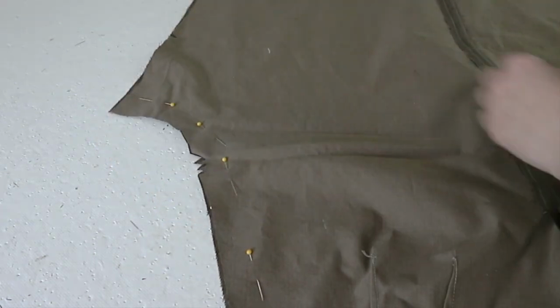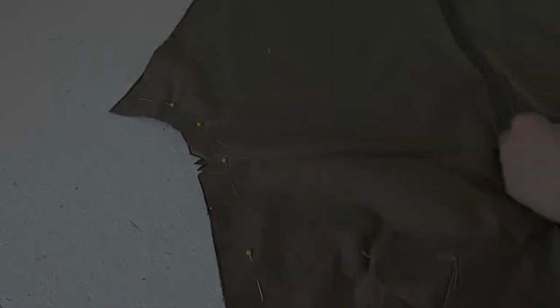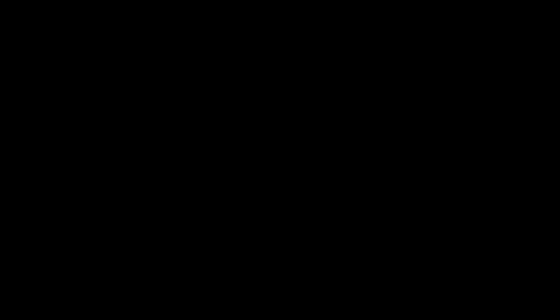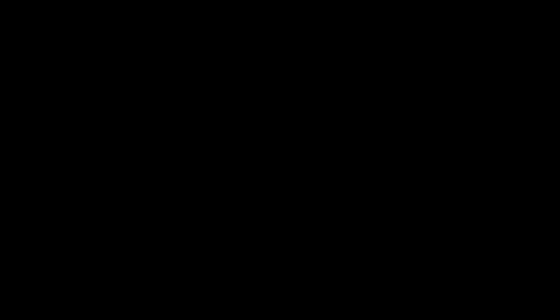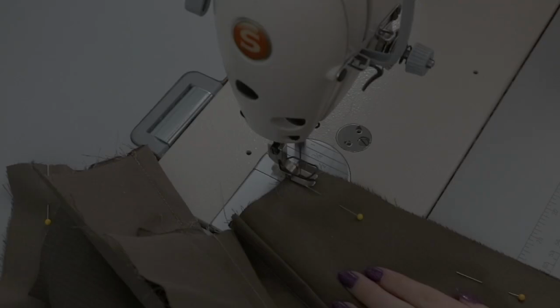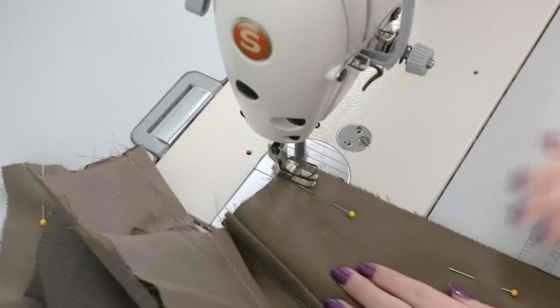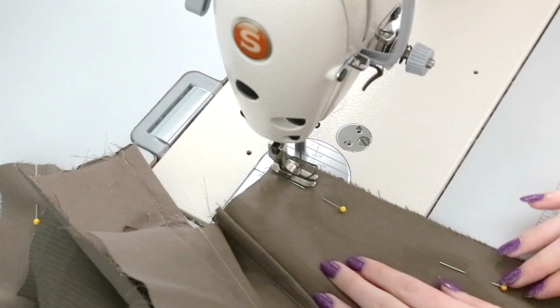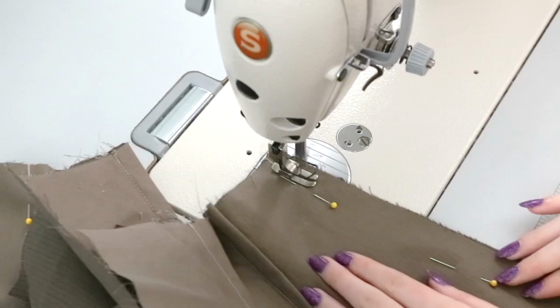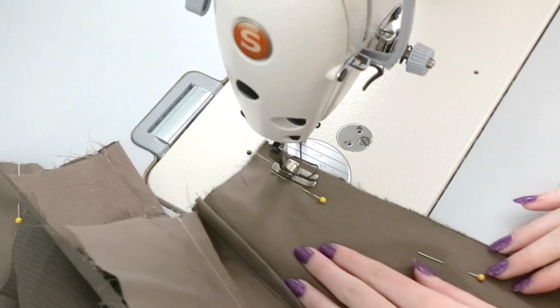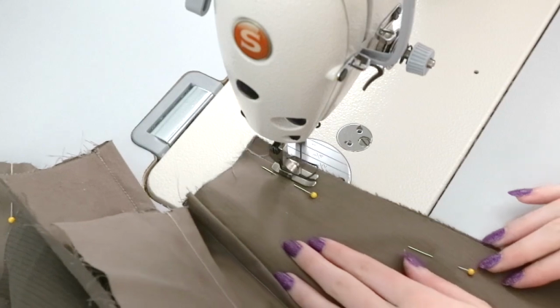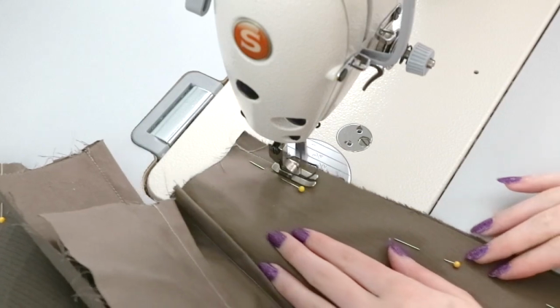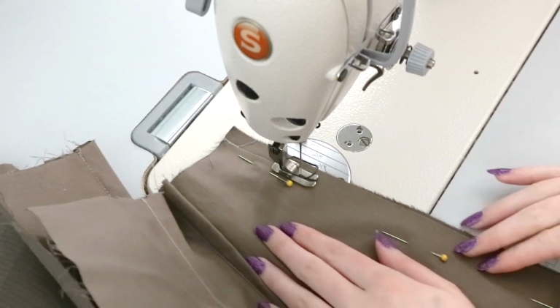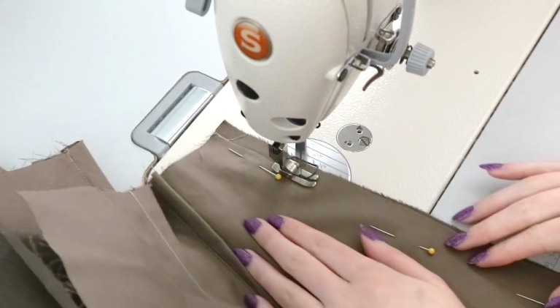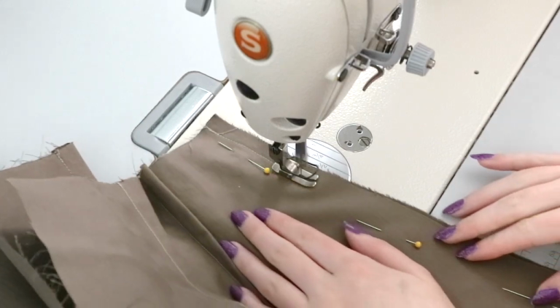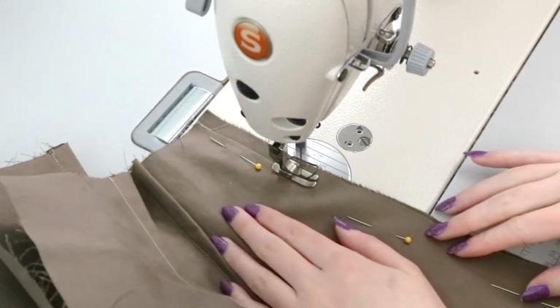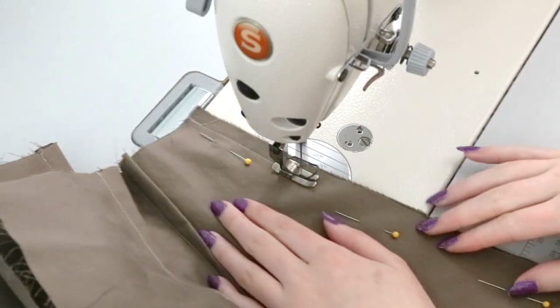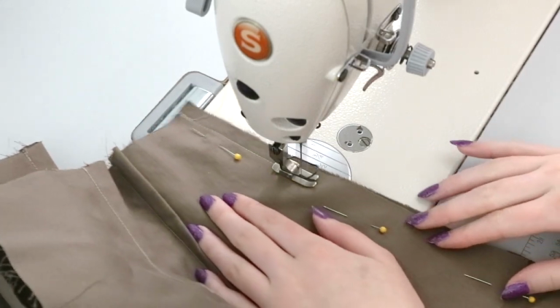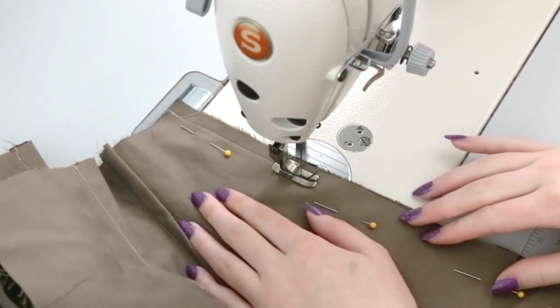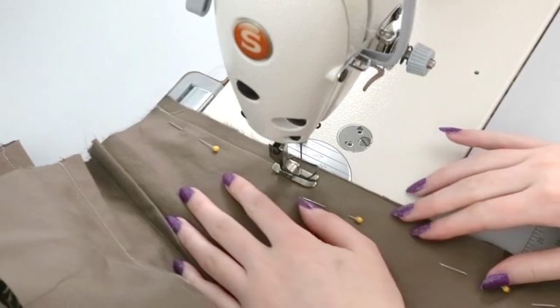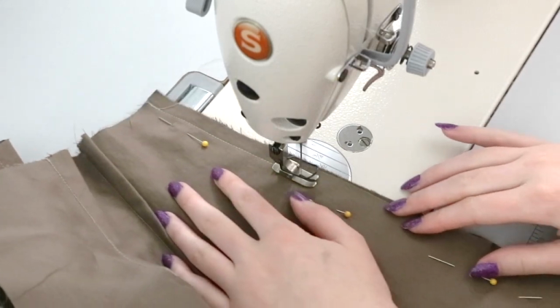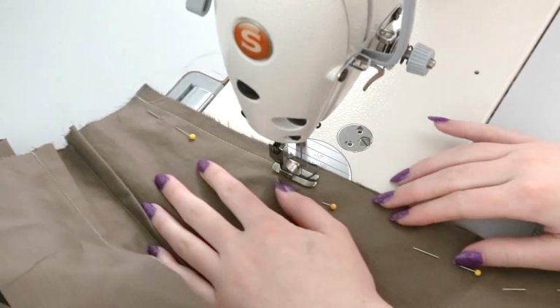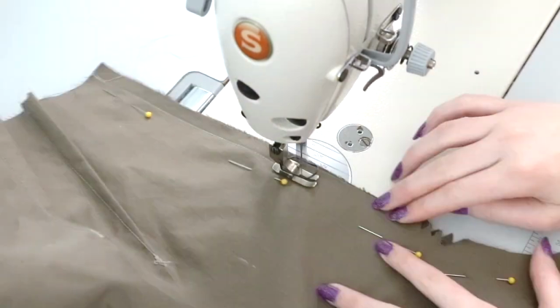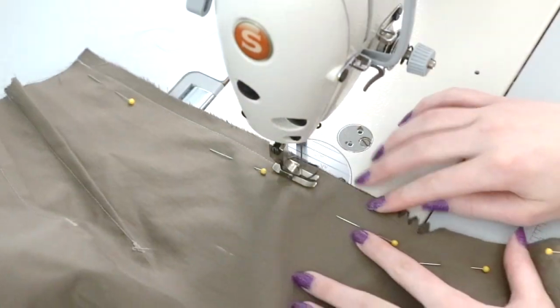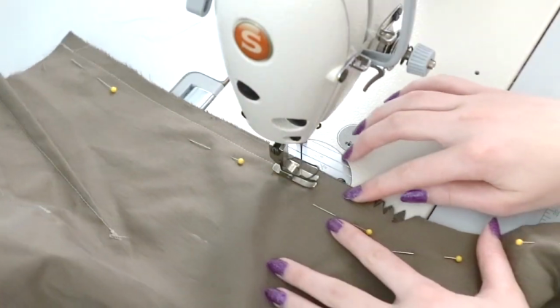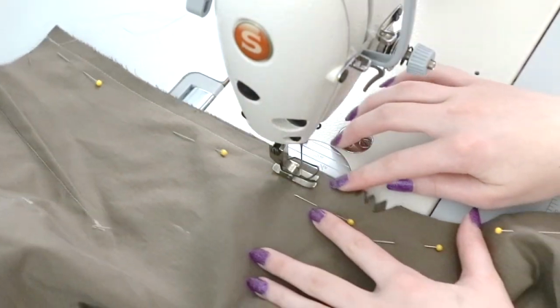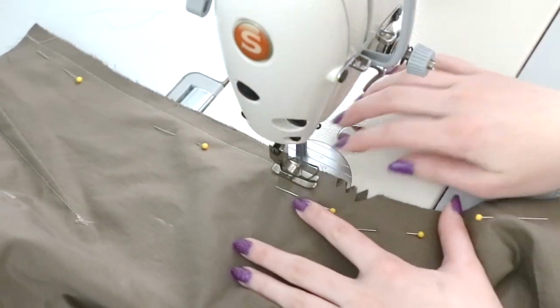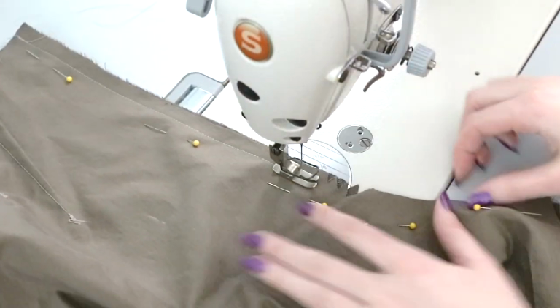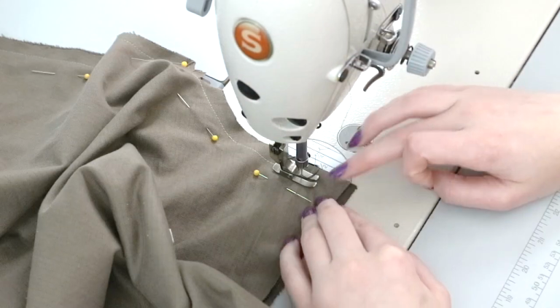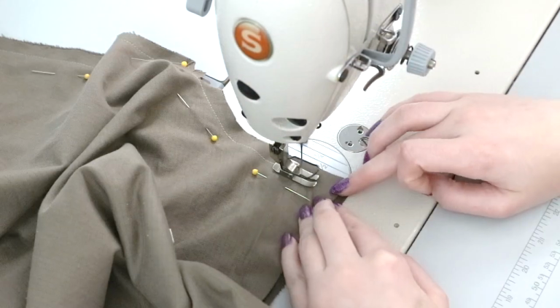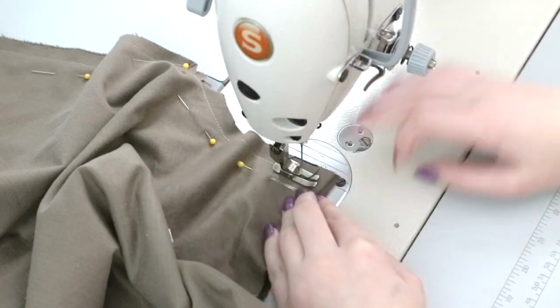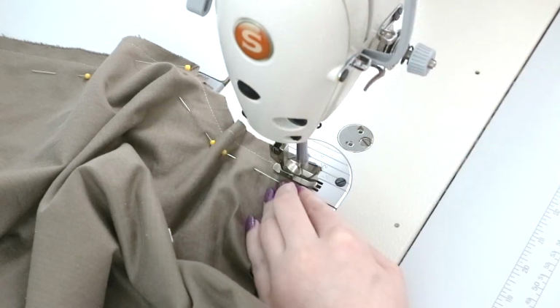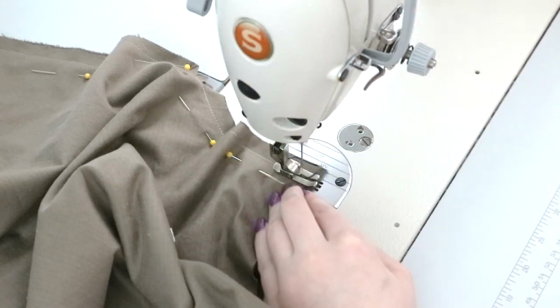With that step skipped, I jumped straight into what they consider steps 3 and 4, which involves sewing the leg and center seams.